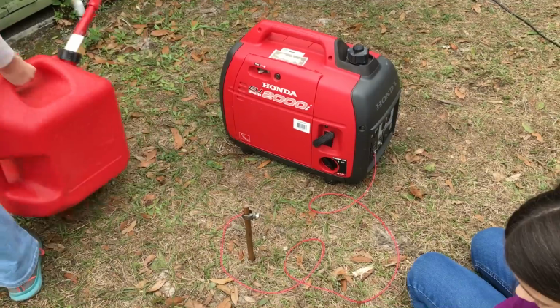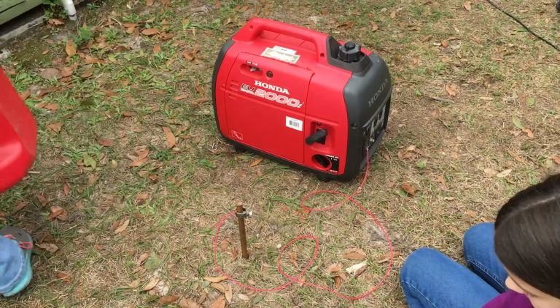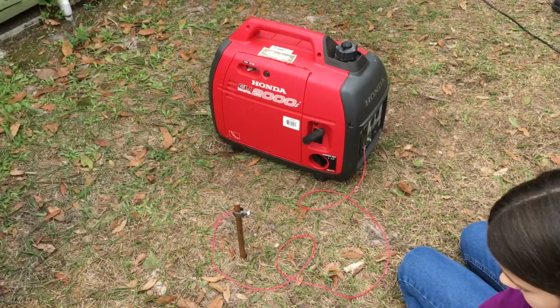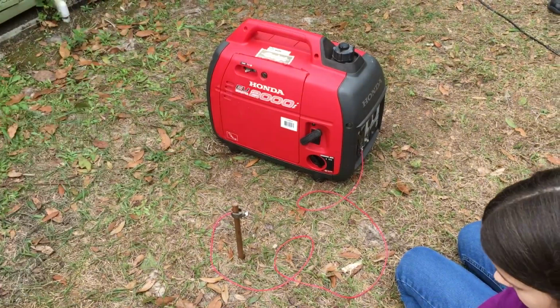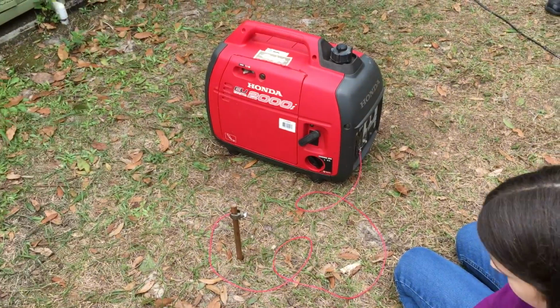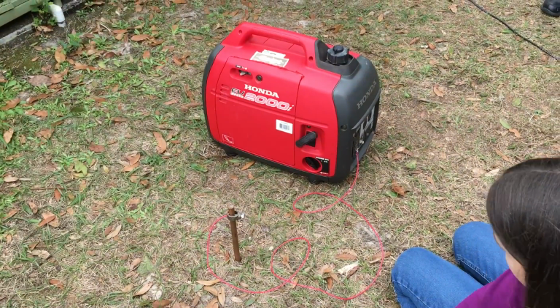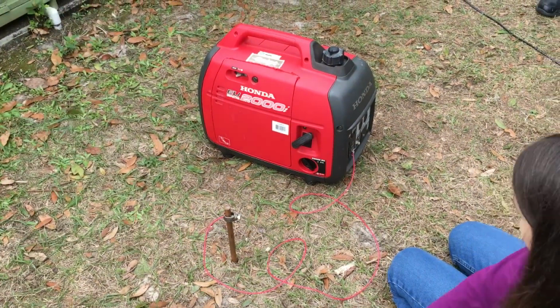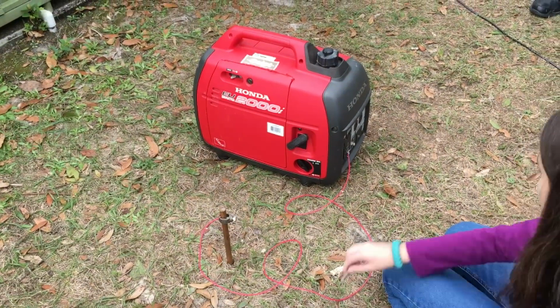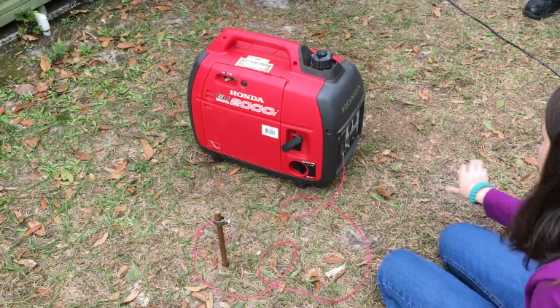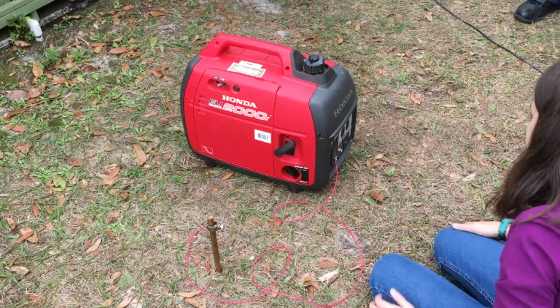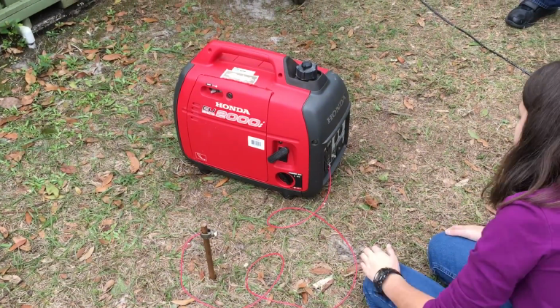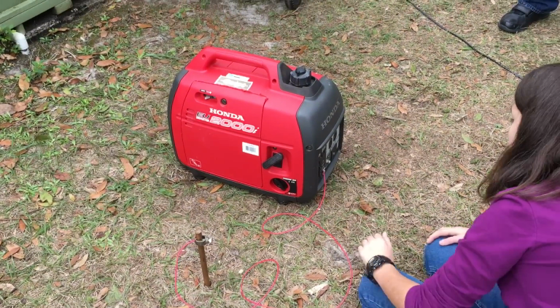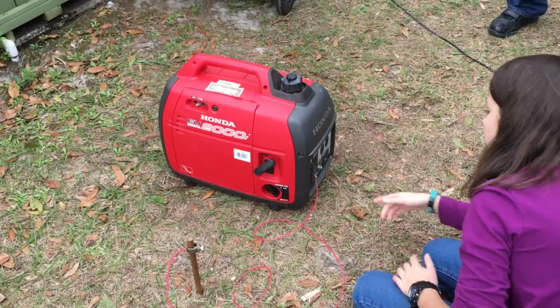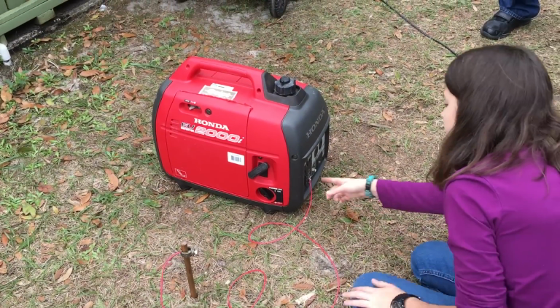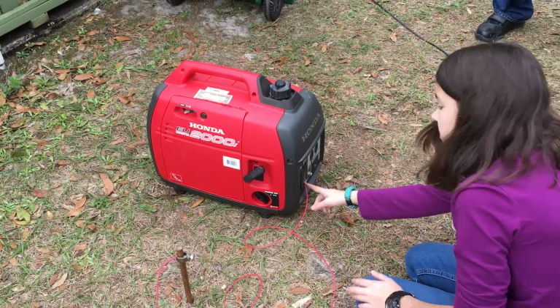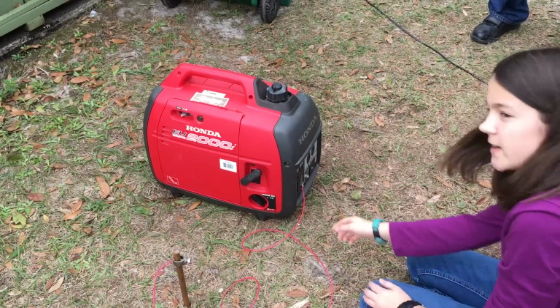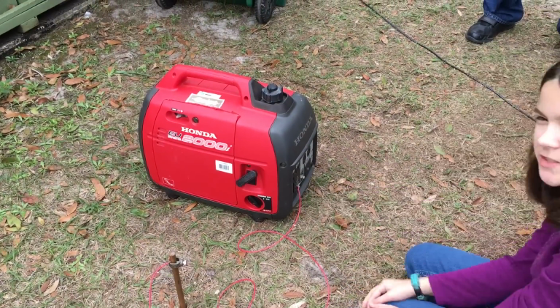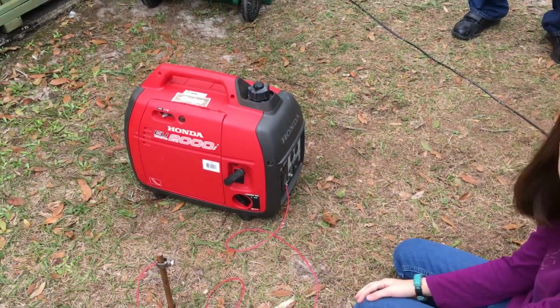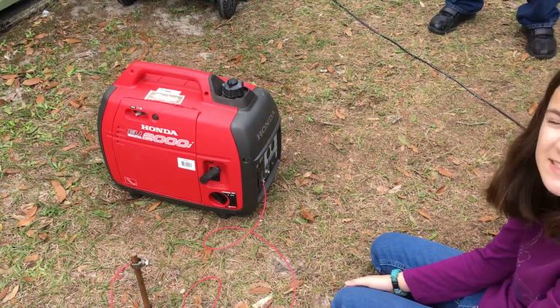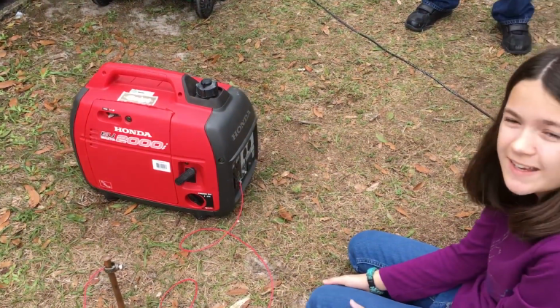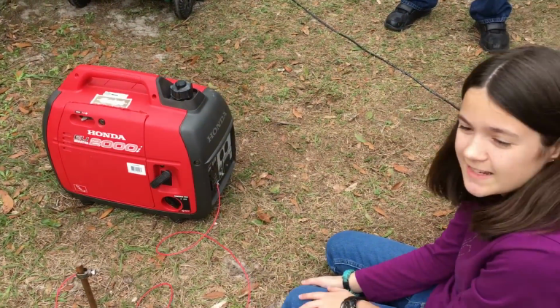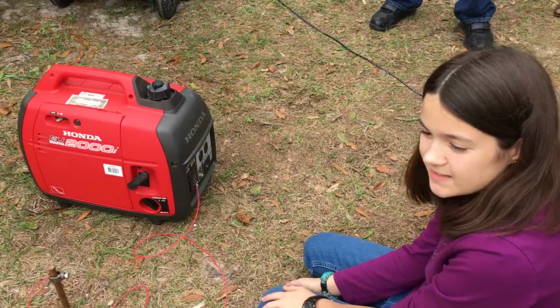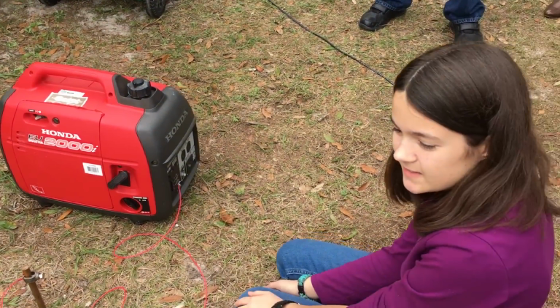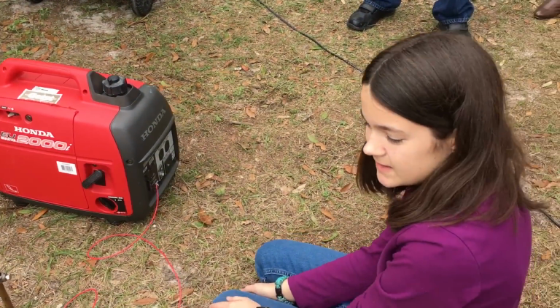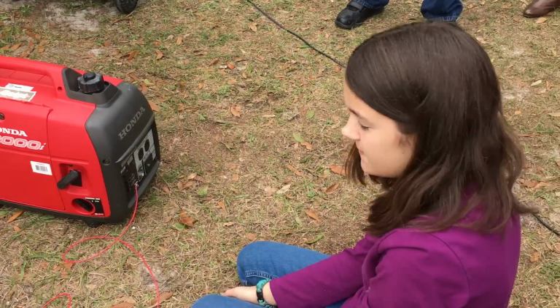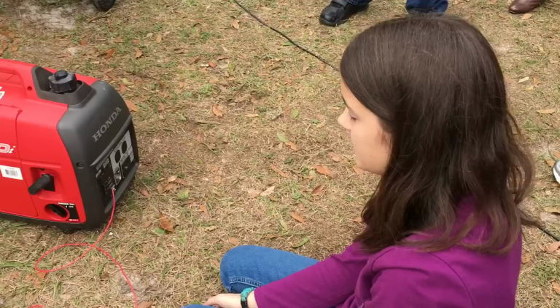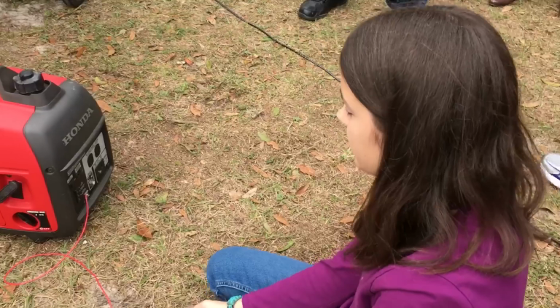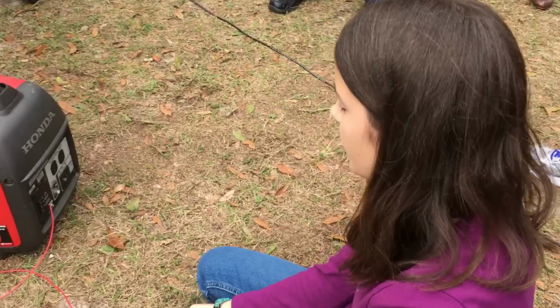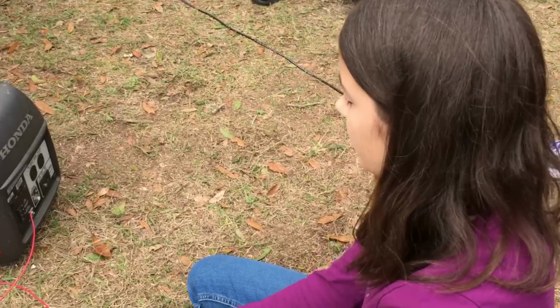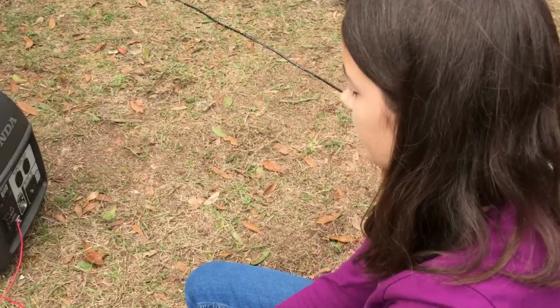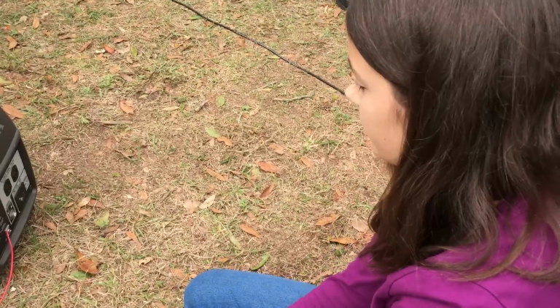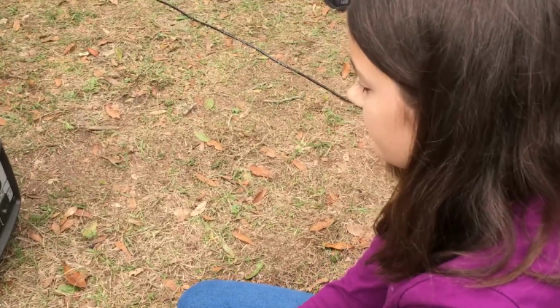Are all the ground connections good? I think so, but you might want to check this just in case. Okay, let's see if it needs to be better.